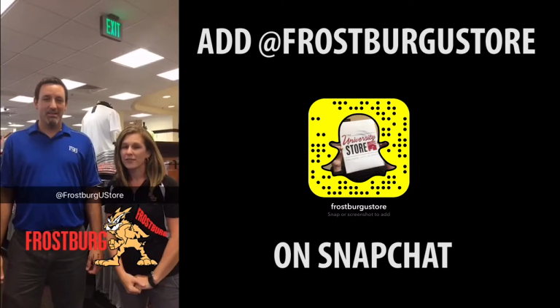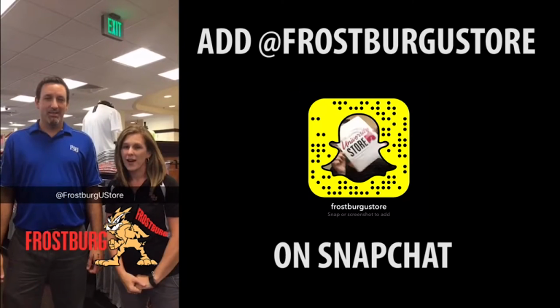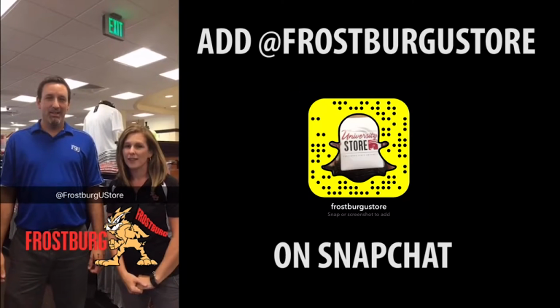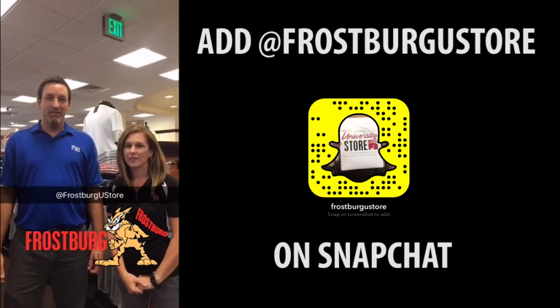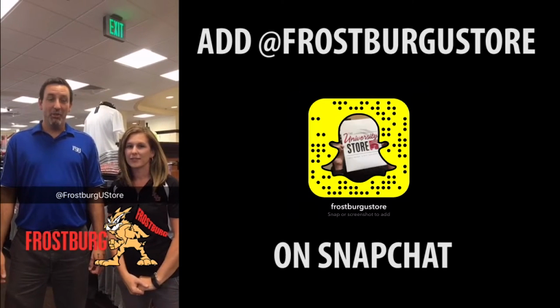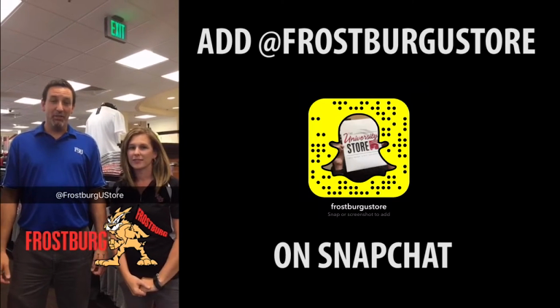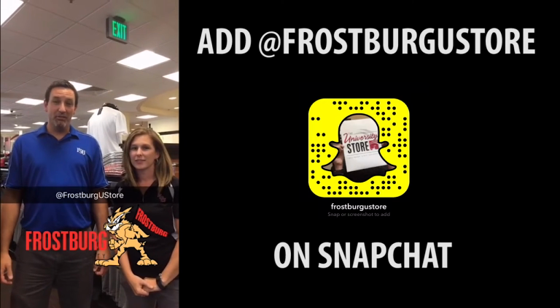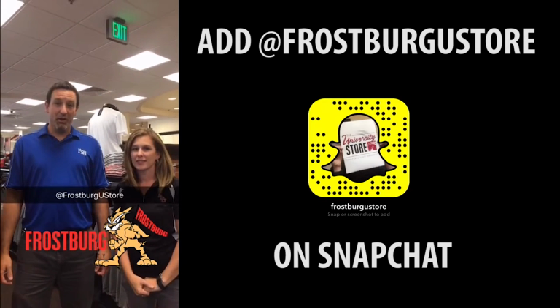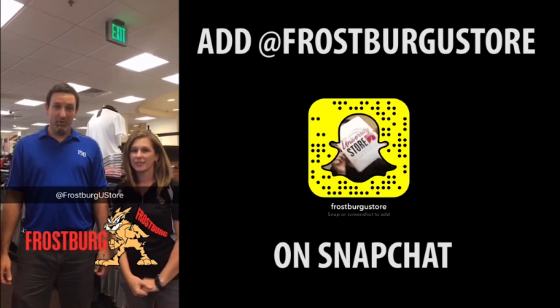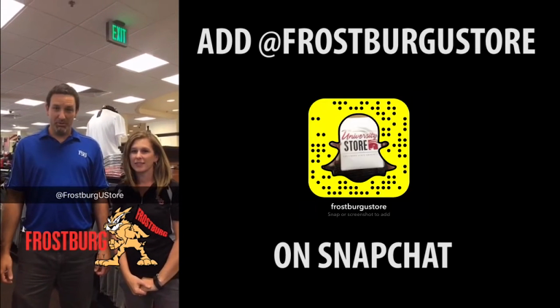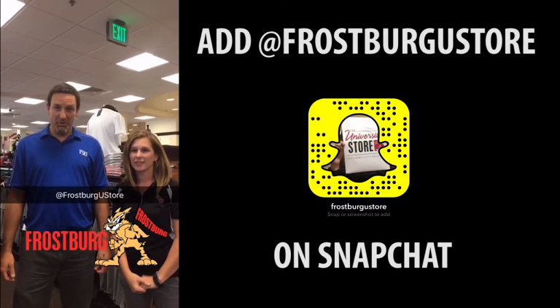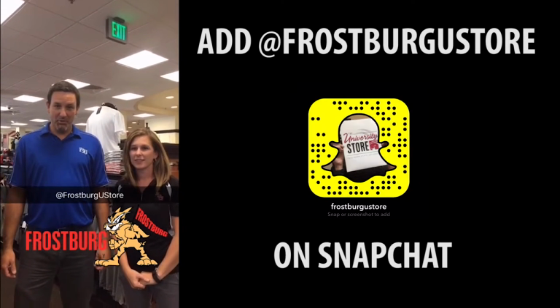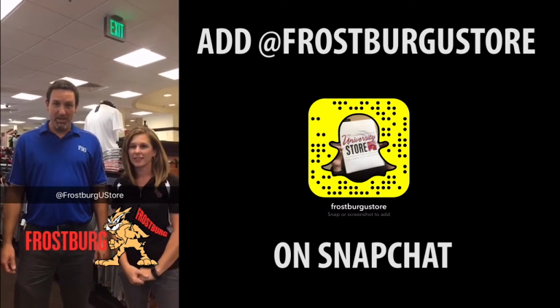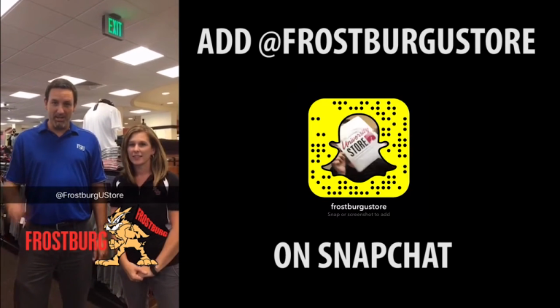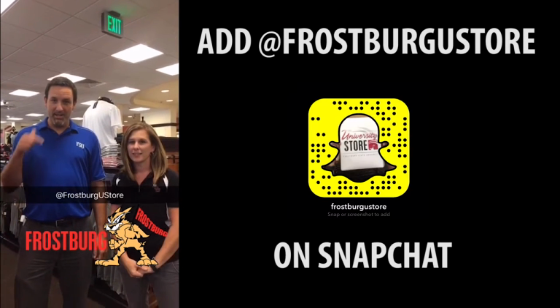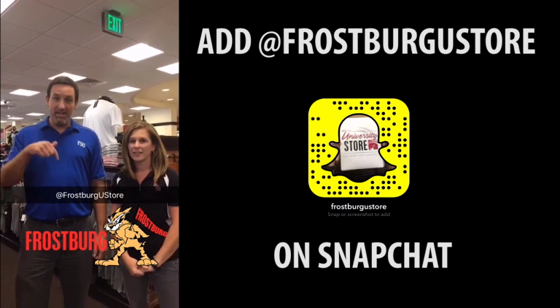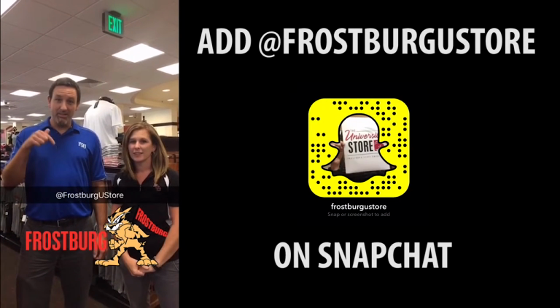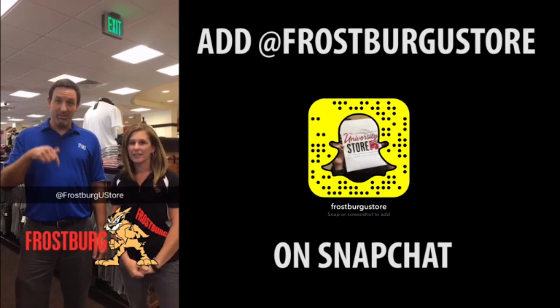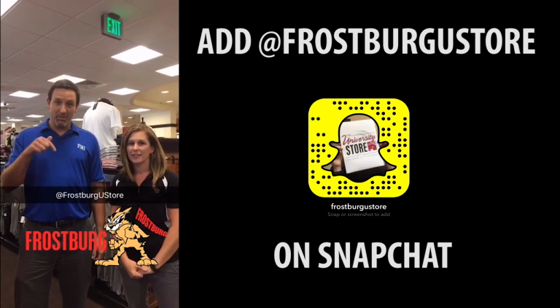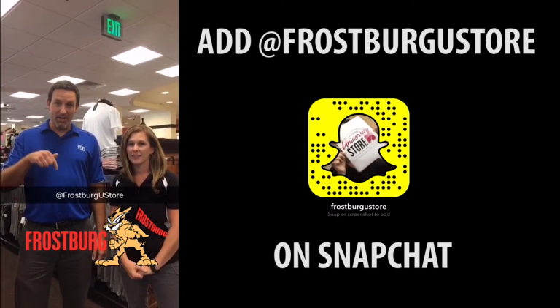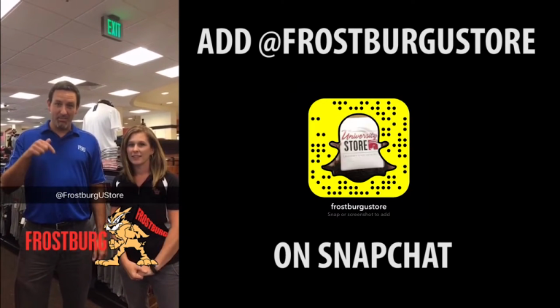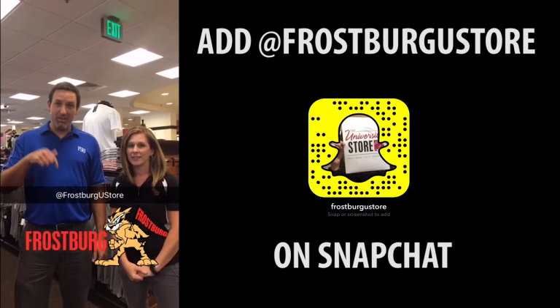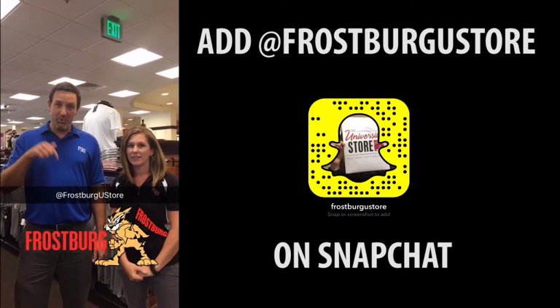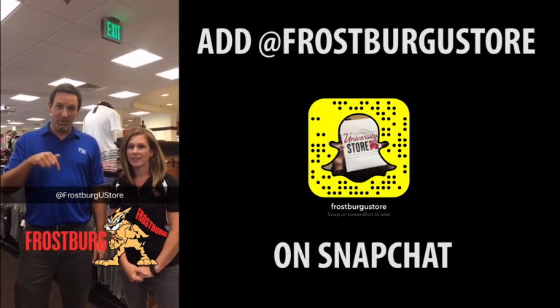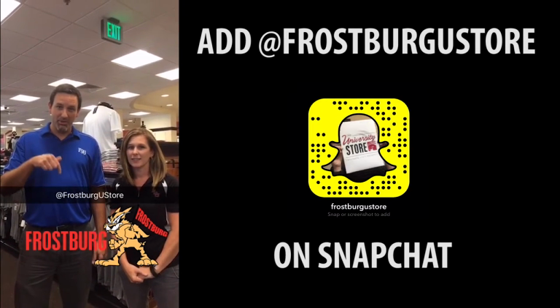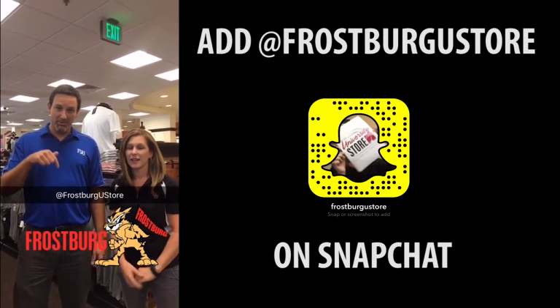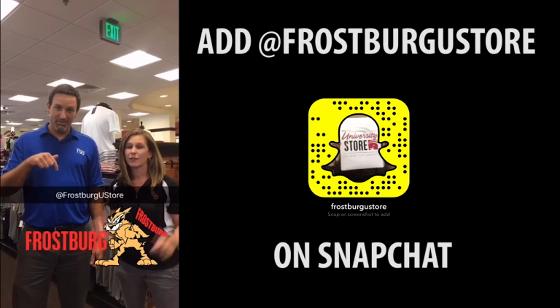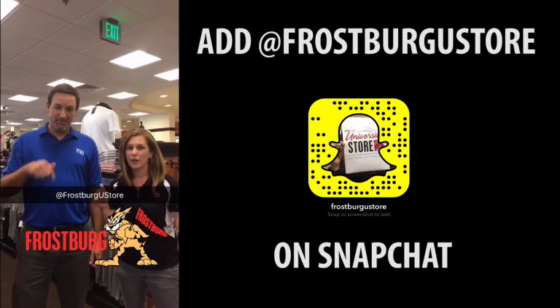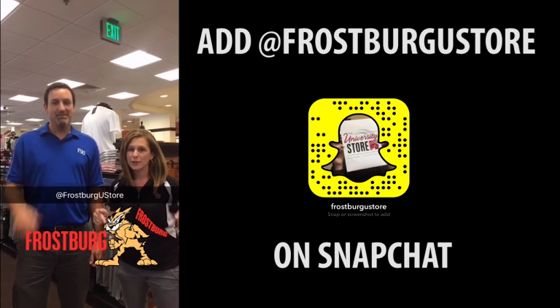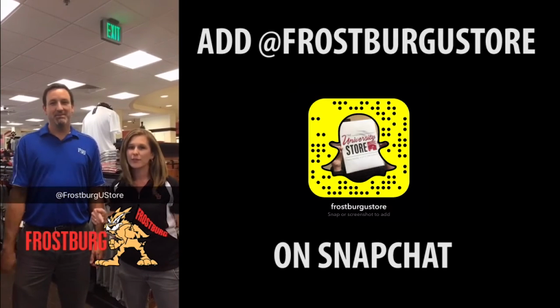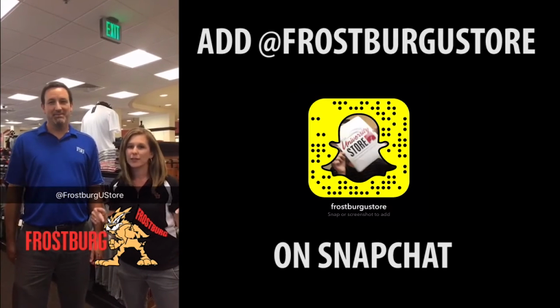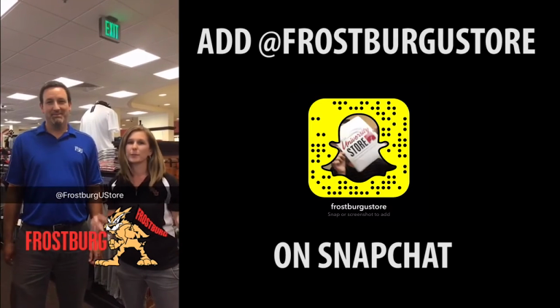Number five, don't forget to follow us on social media — Instagram, Twitter, and Facebook.